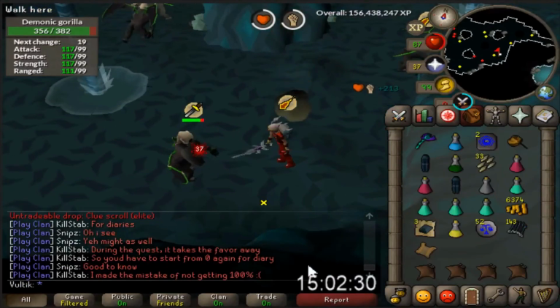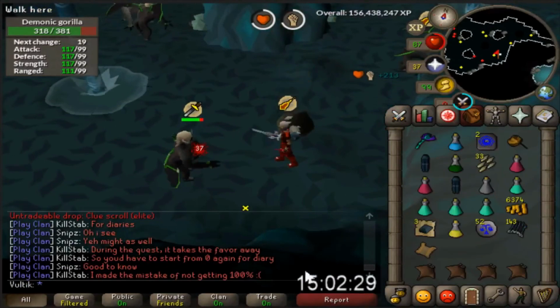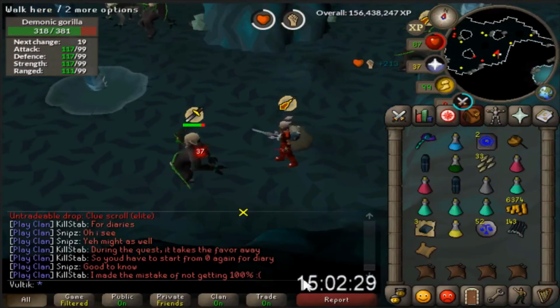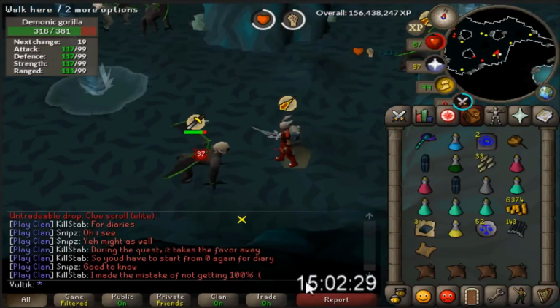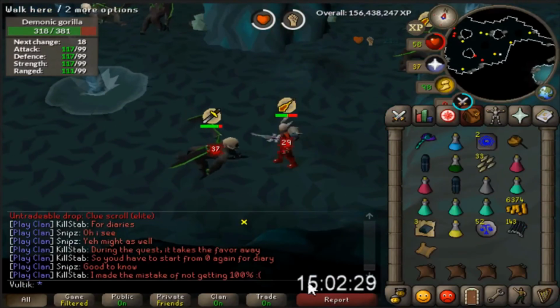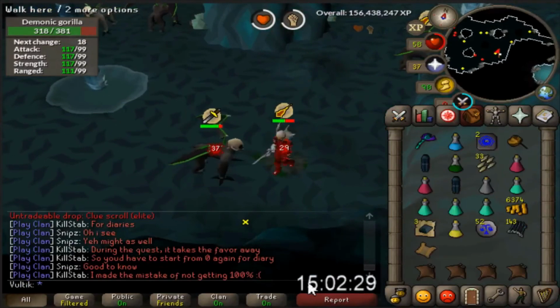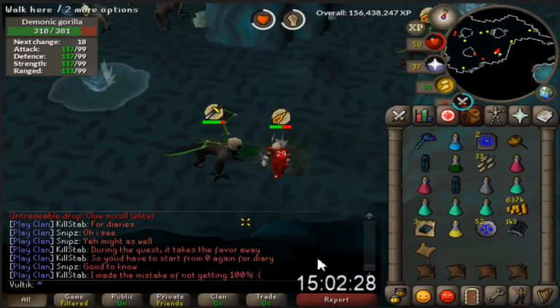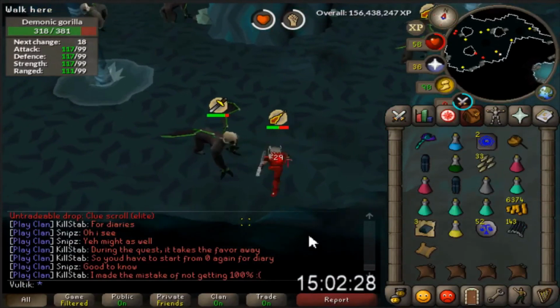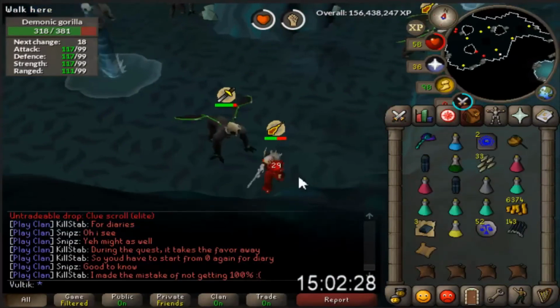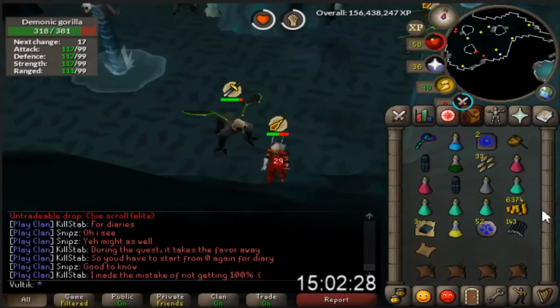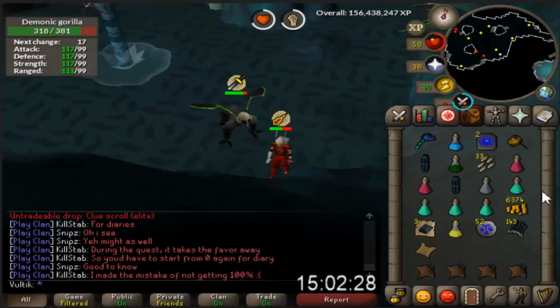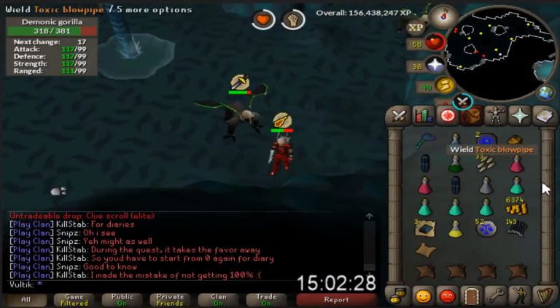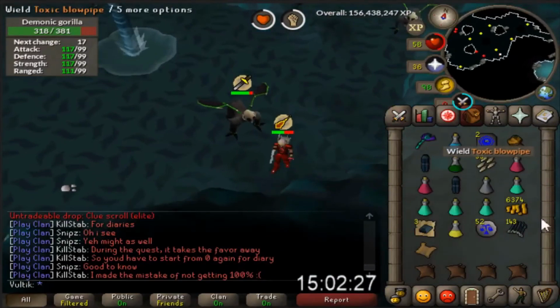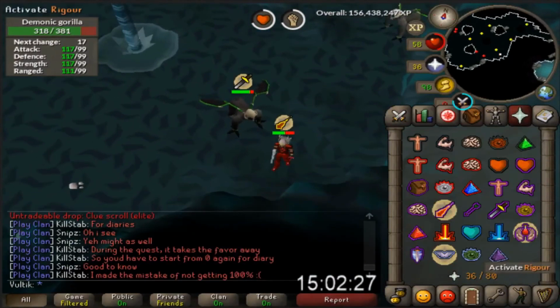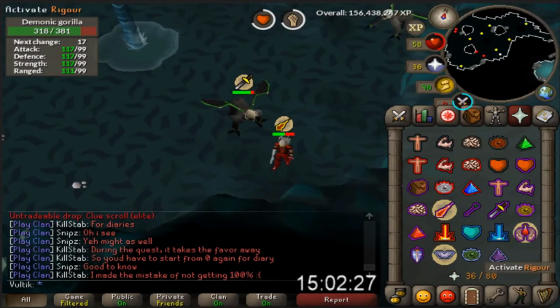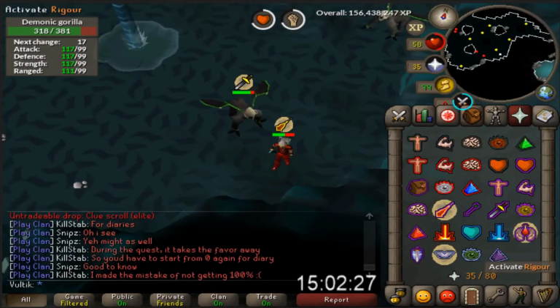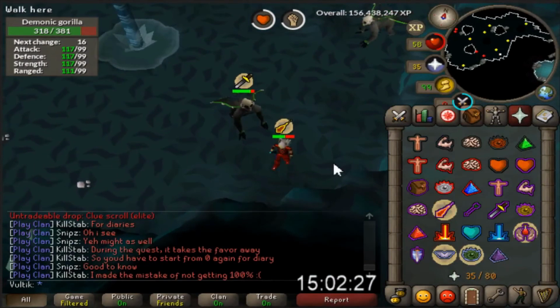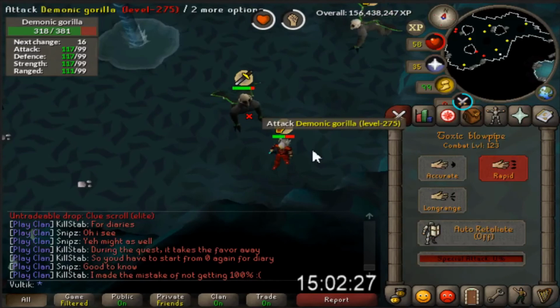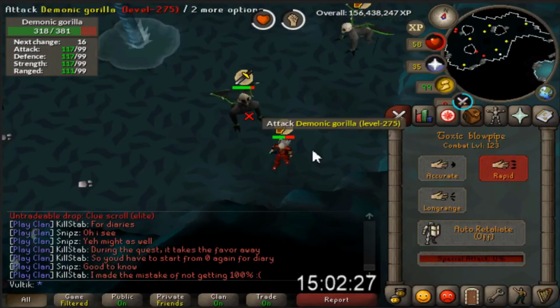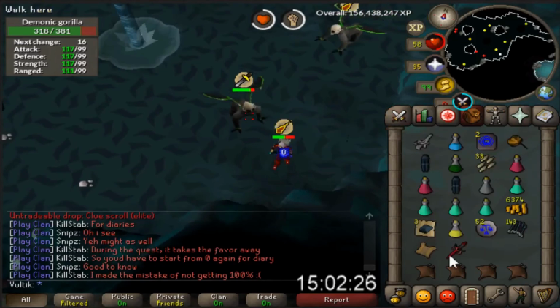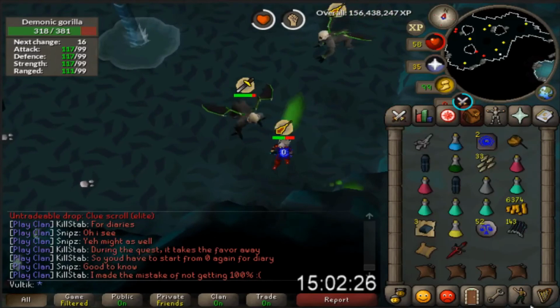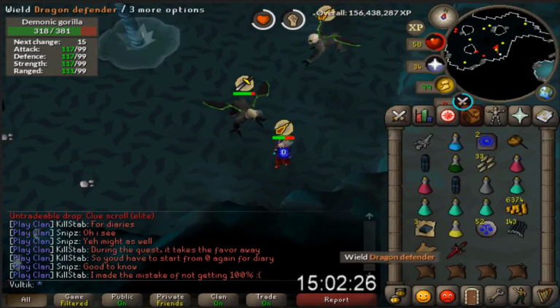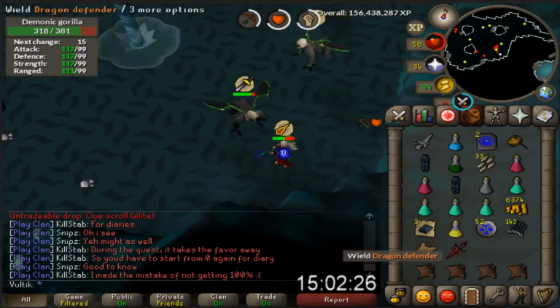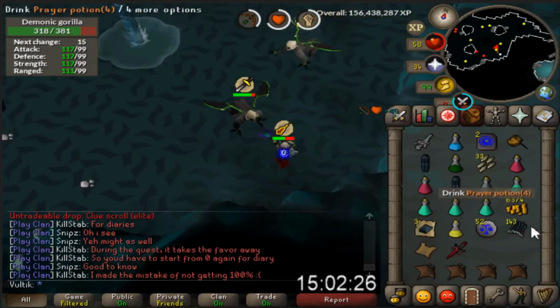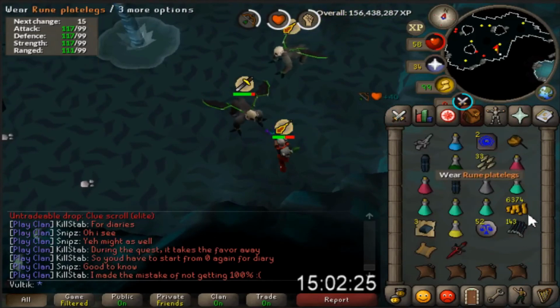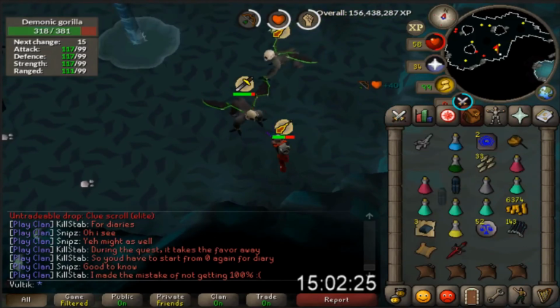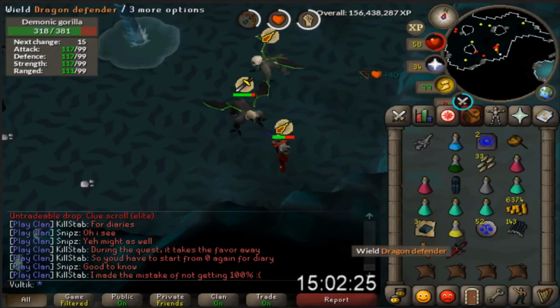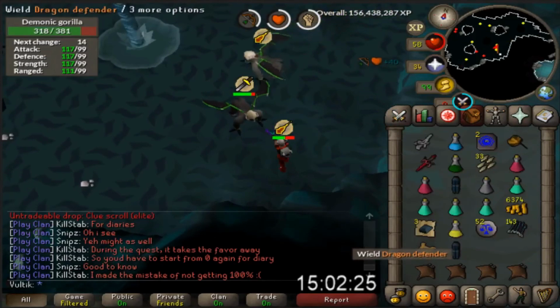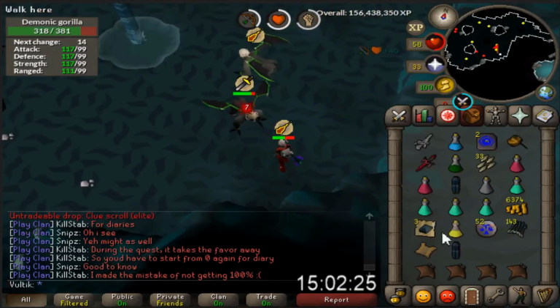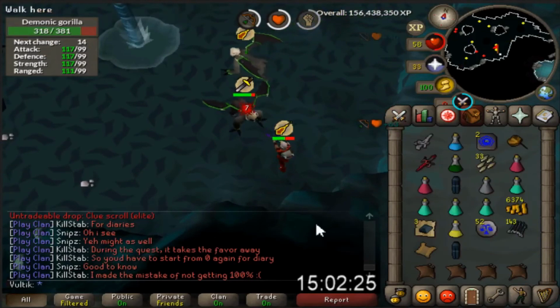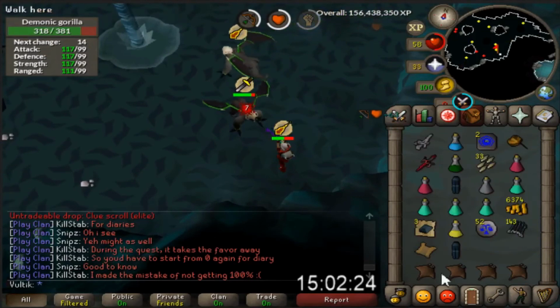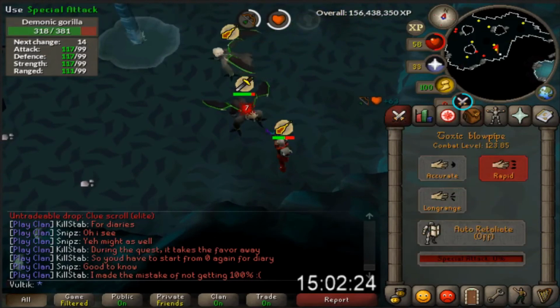Let's see if we can get another Zenite in another 64 kills. Got an Elite Clue — that's pretty rare, but I guess I'll do it after this trip. Let's see what I can get from that.